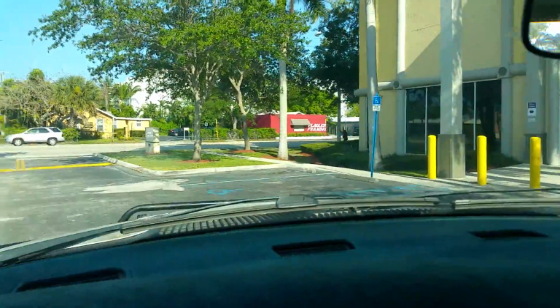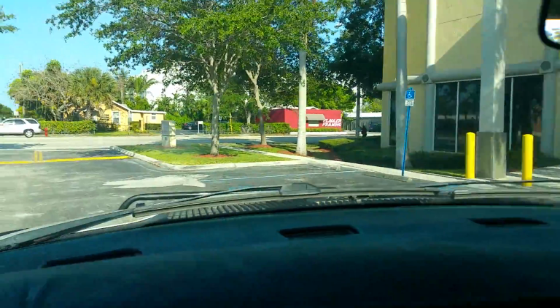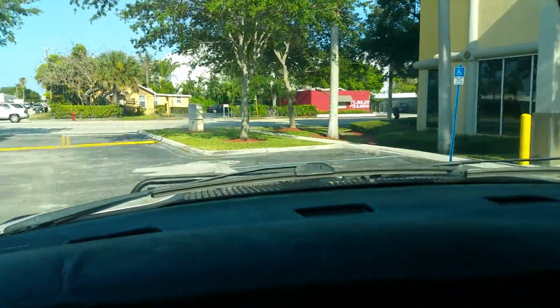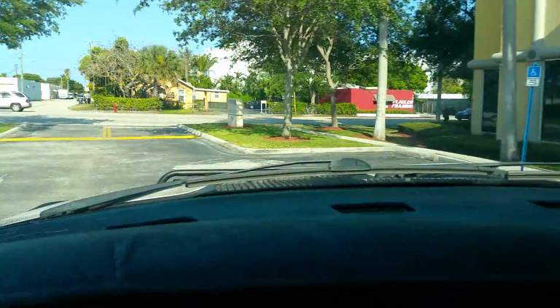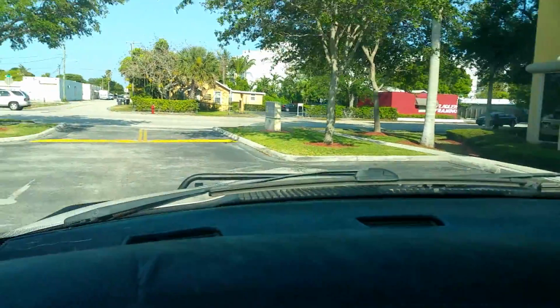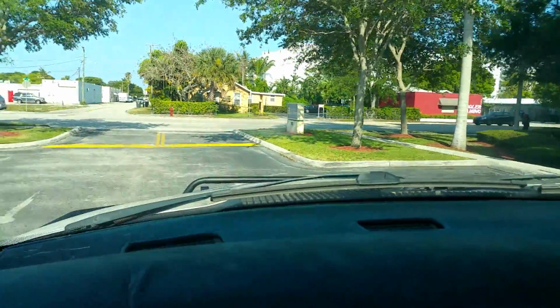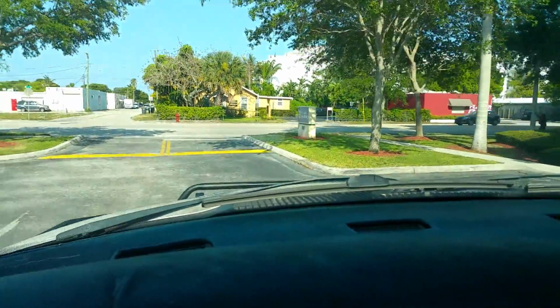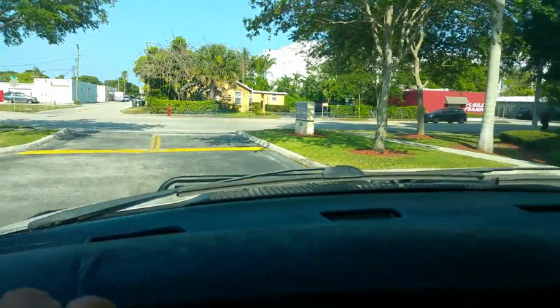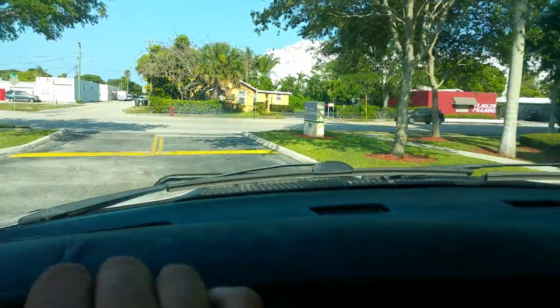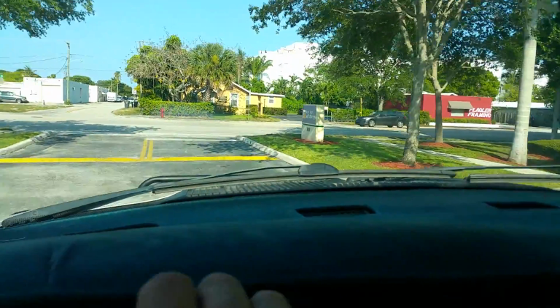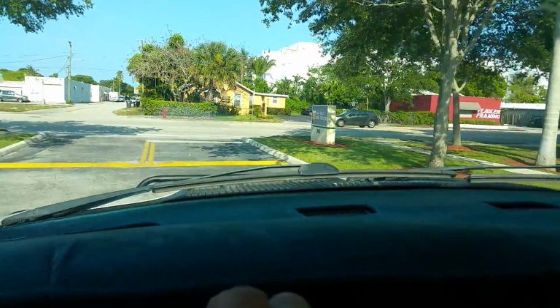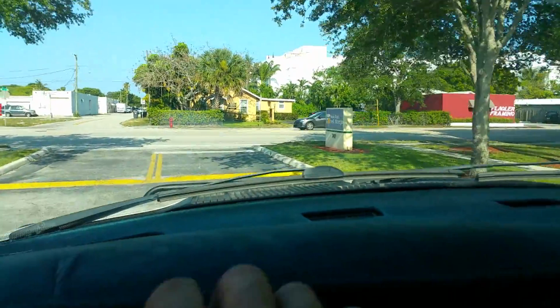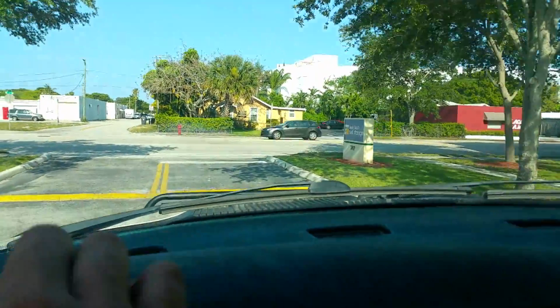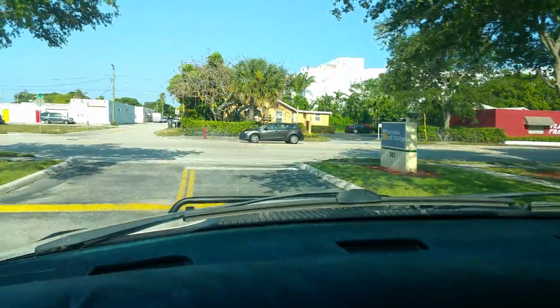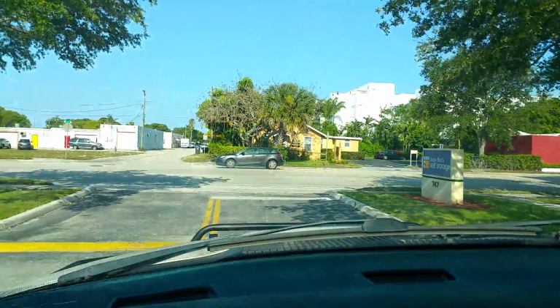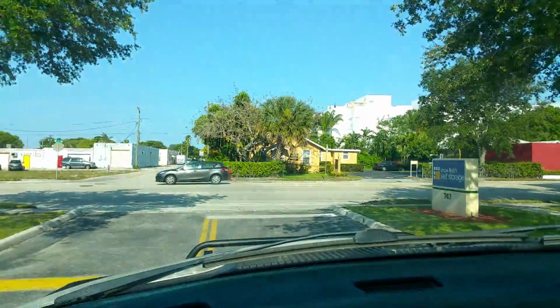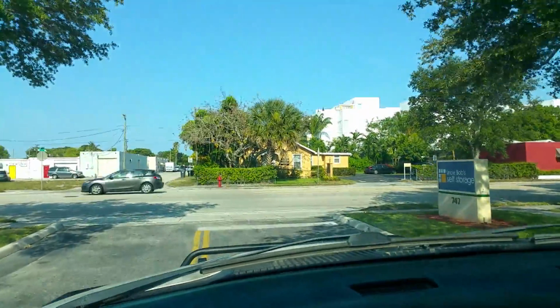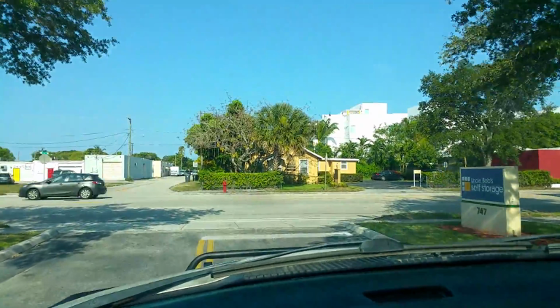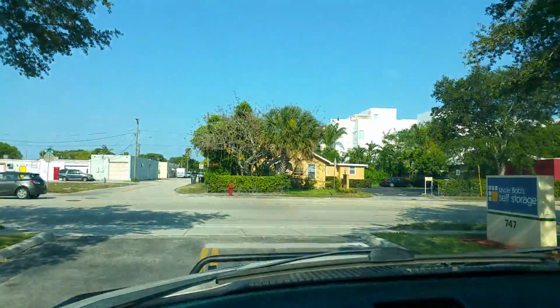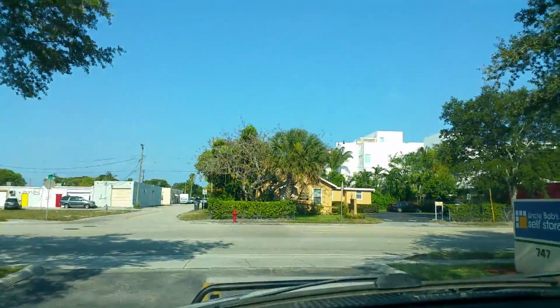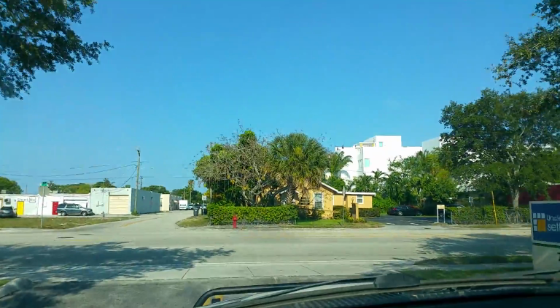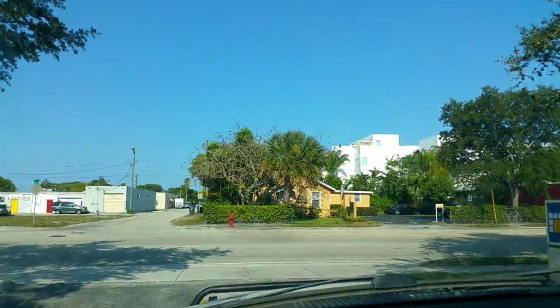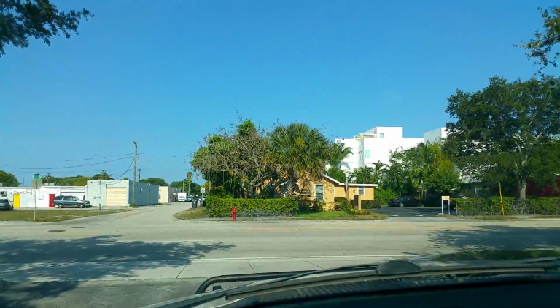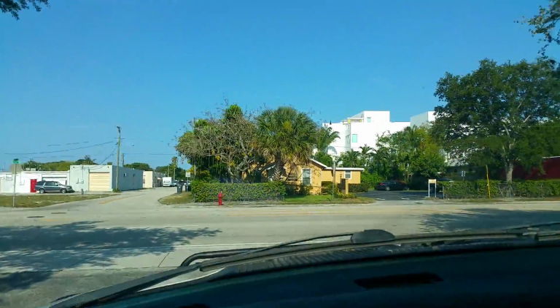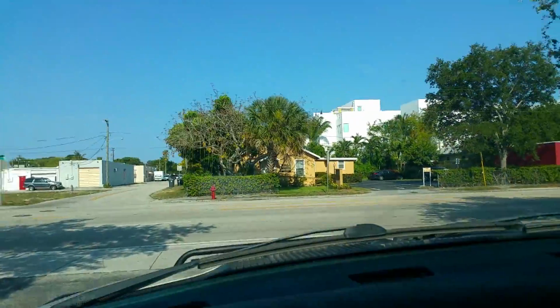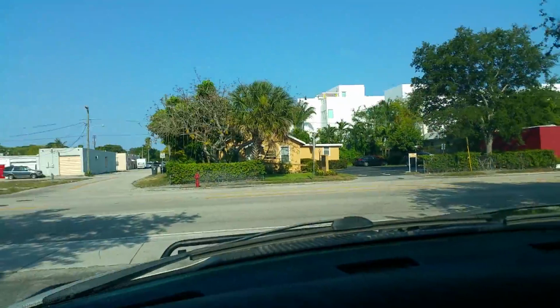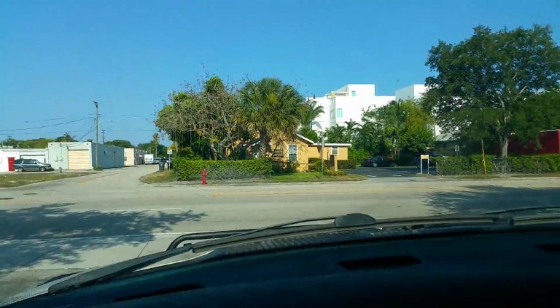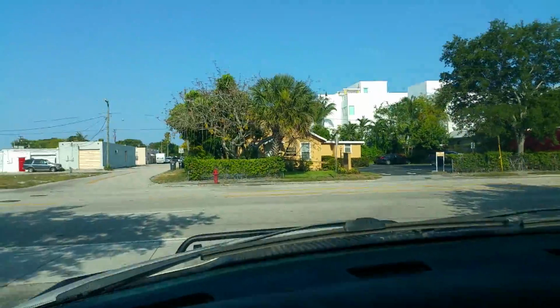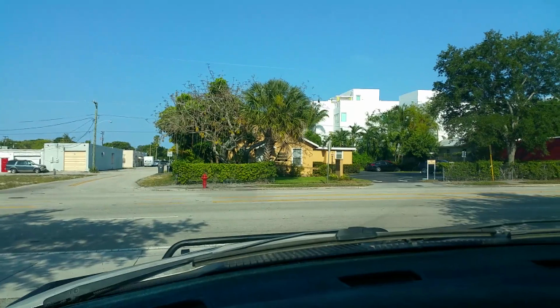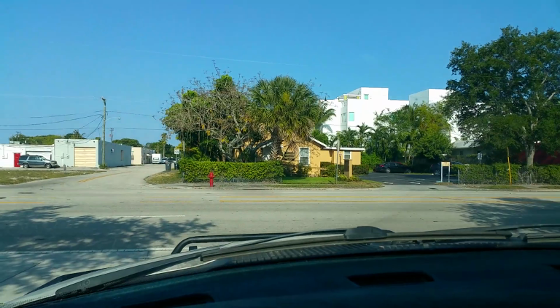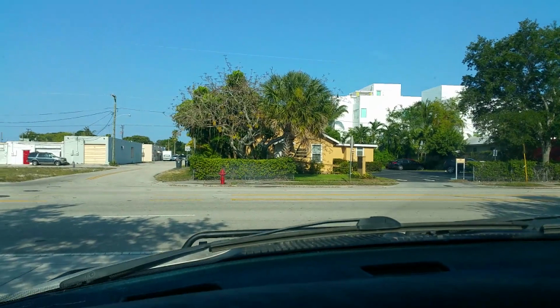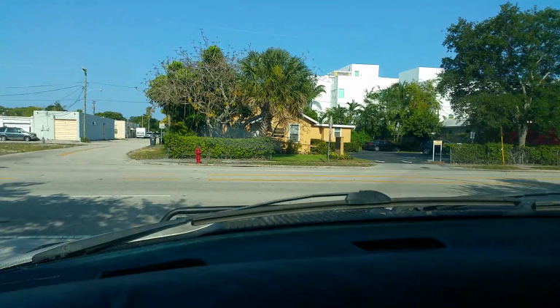I drove this truck earlier — it came in on a trade-in.